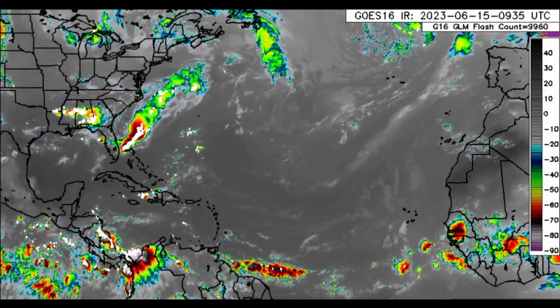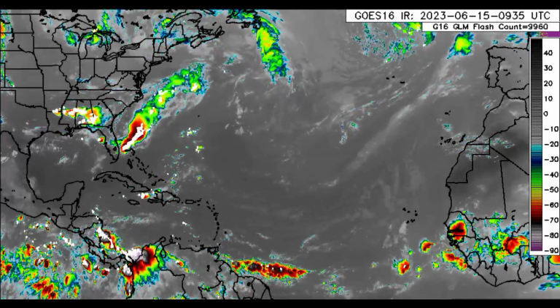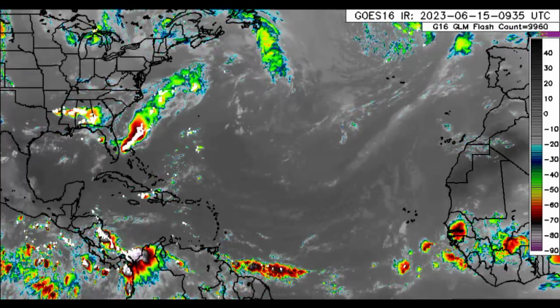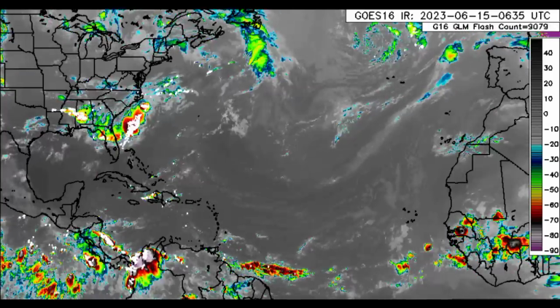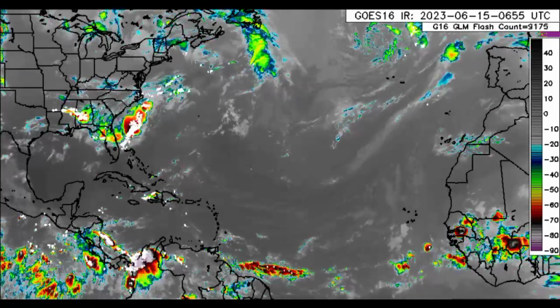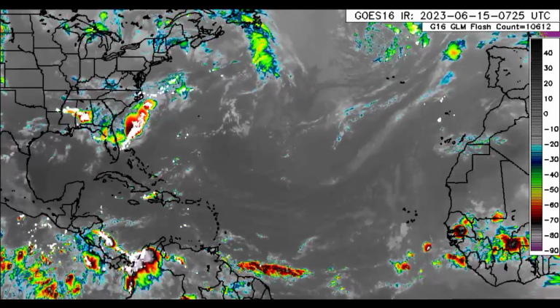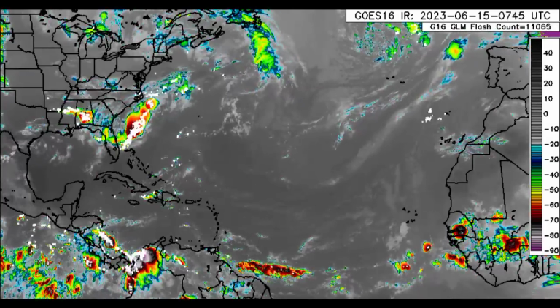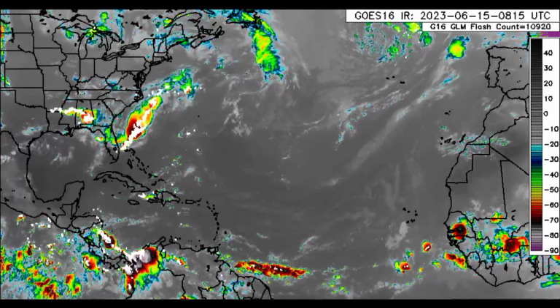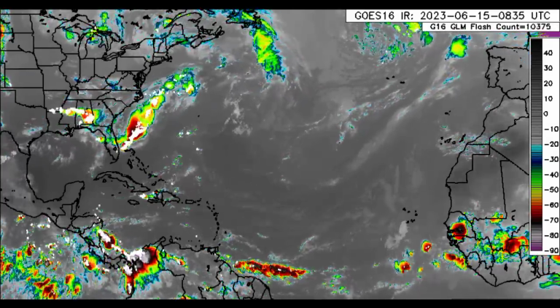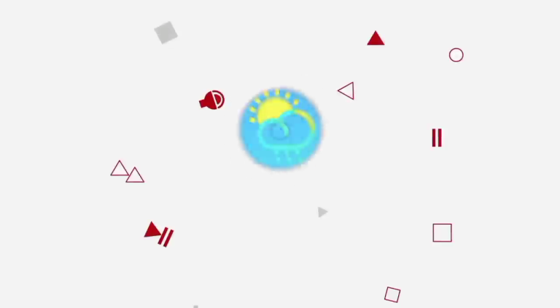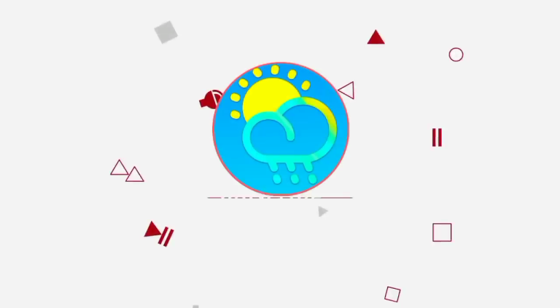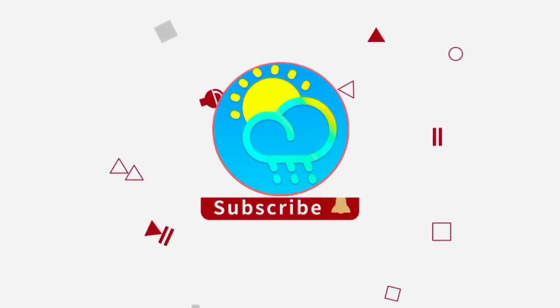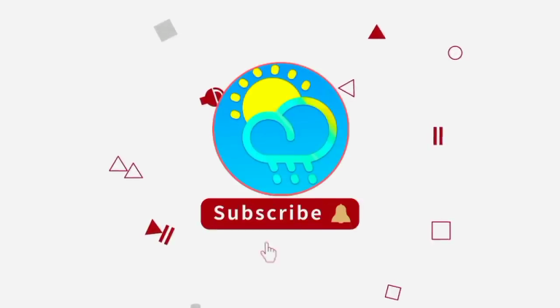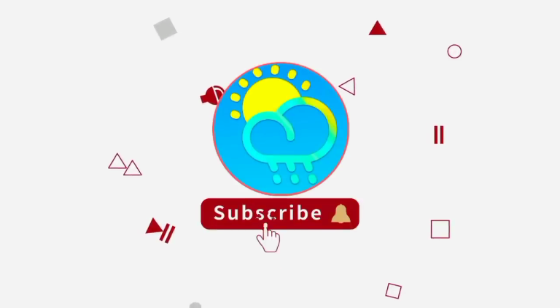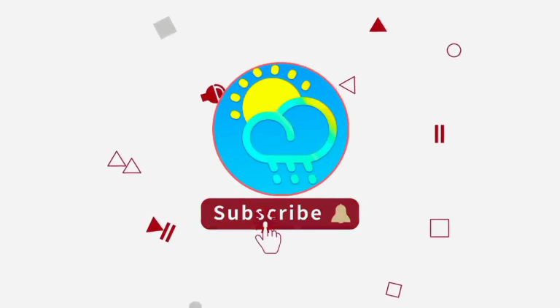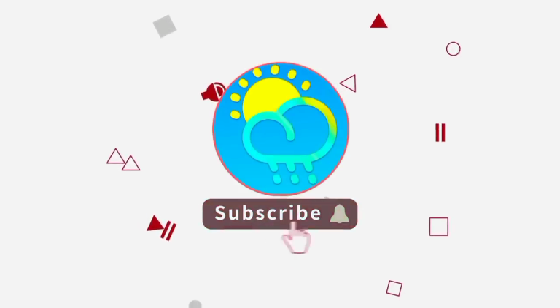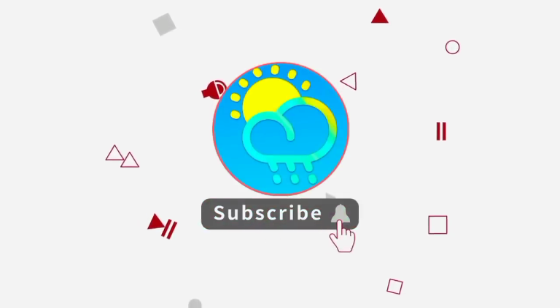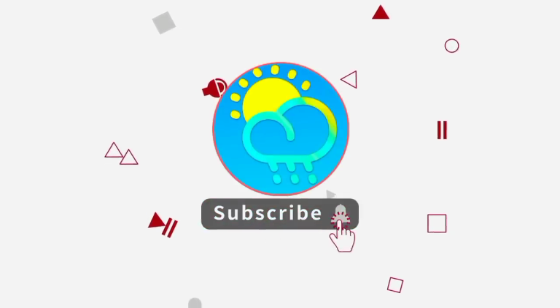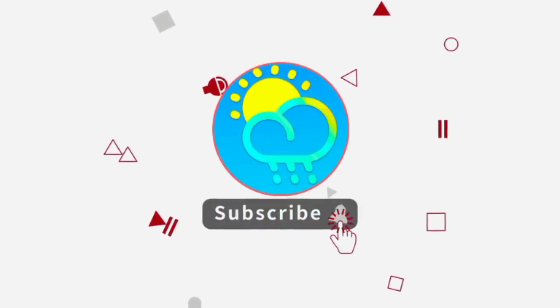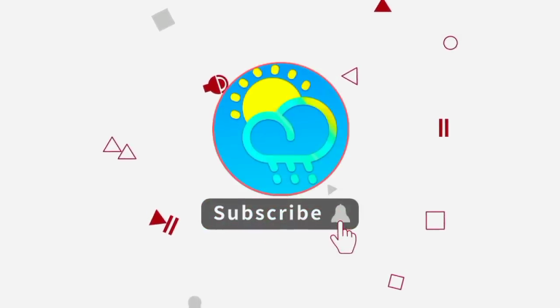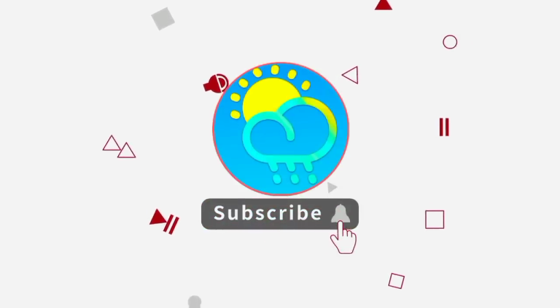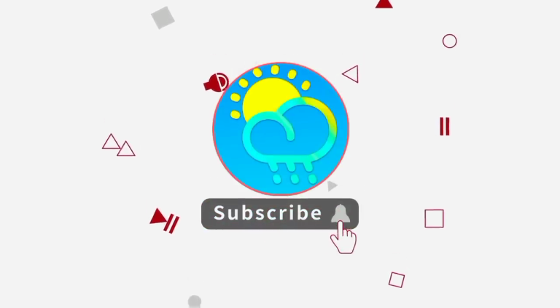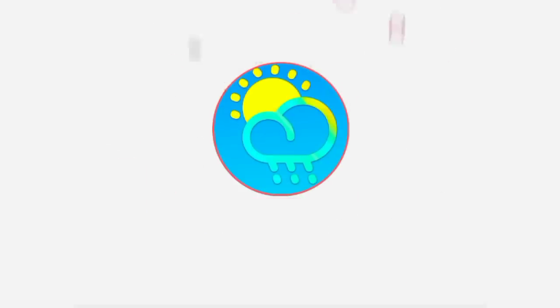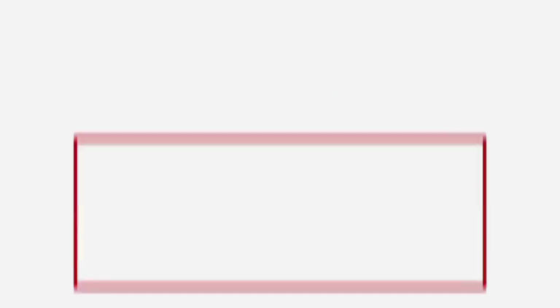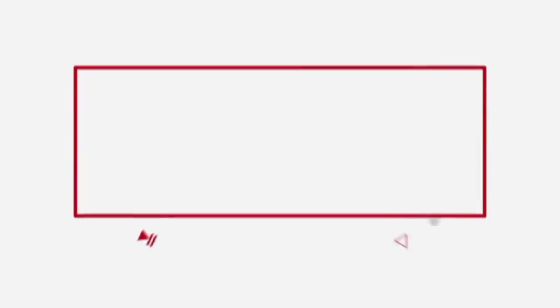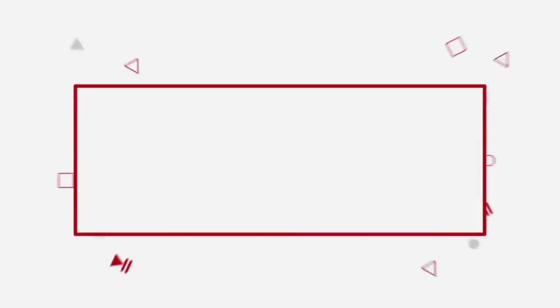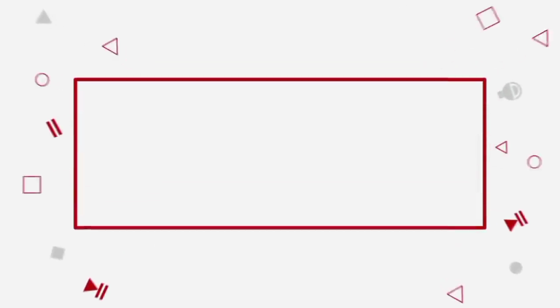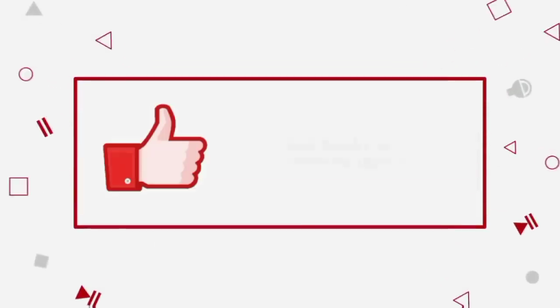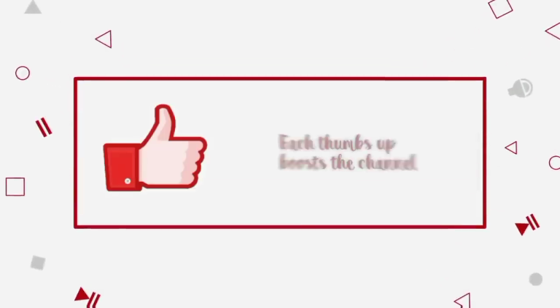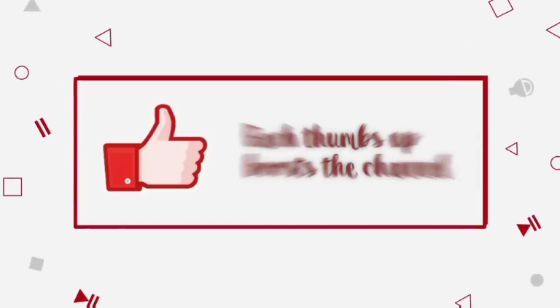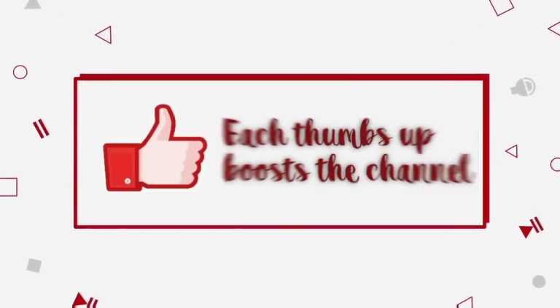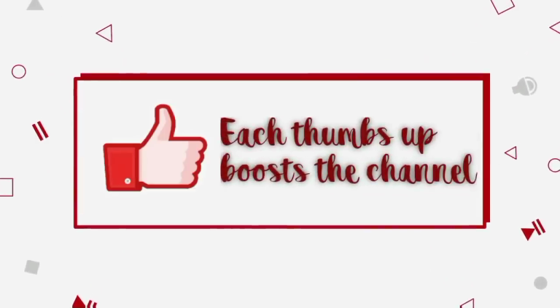Before I go into details, please do subscribe if you haven't yet done so and tap the notification bell so that you never miss an important update.